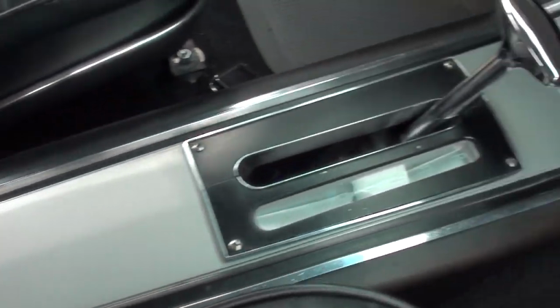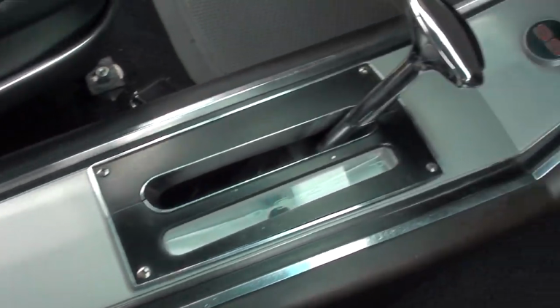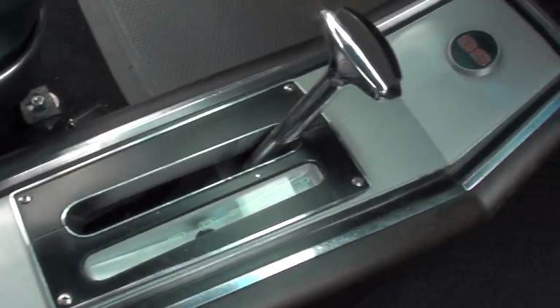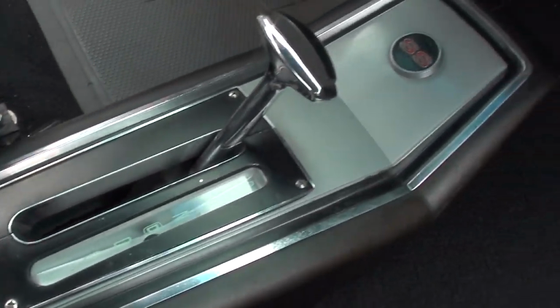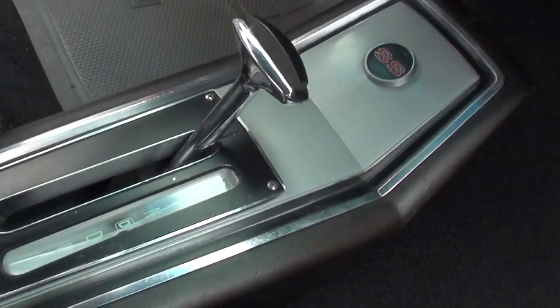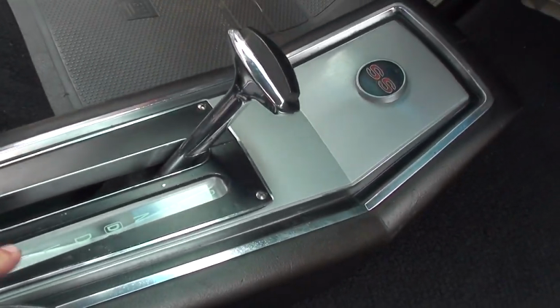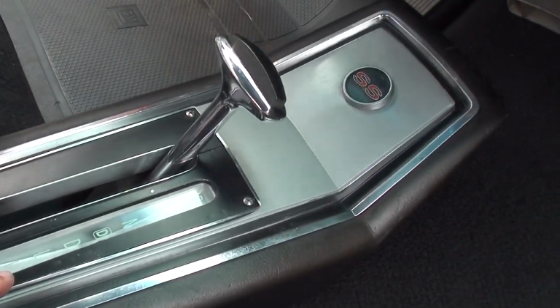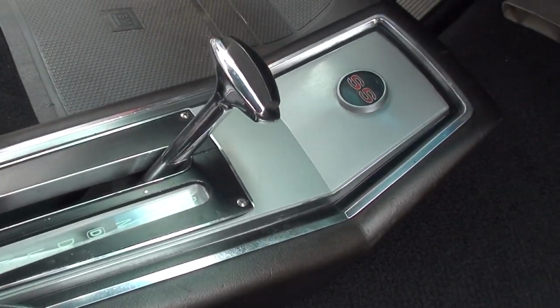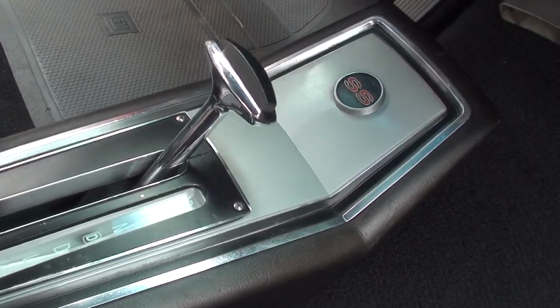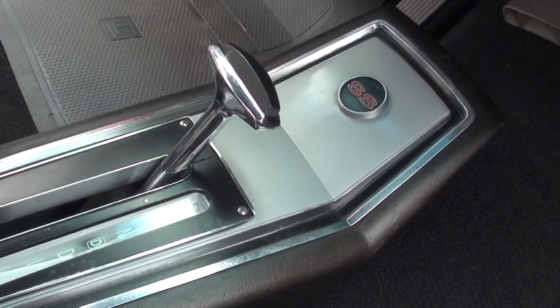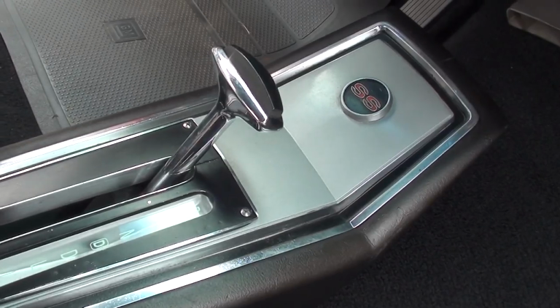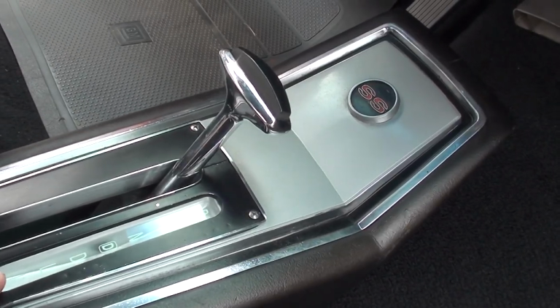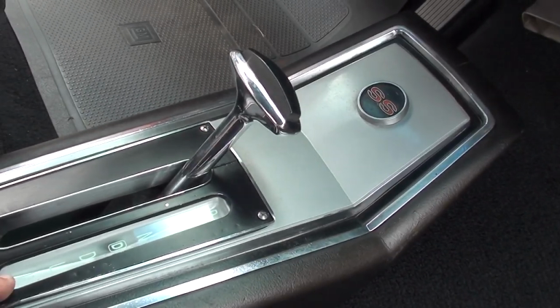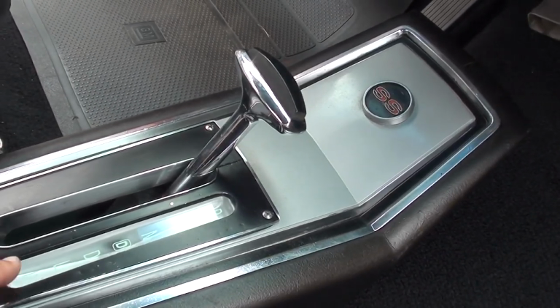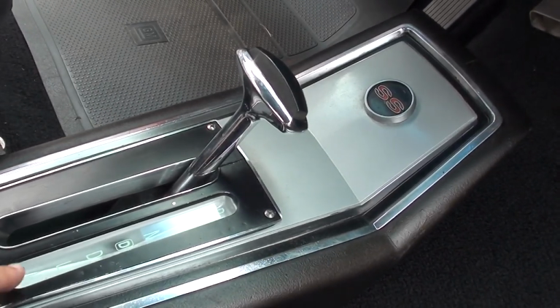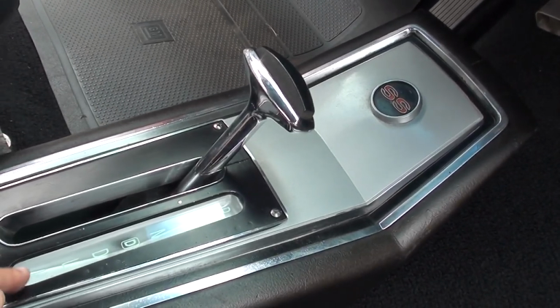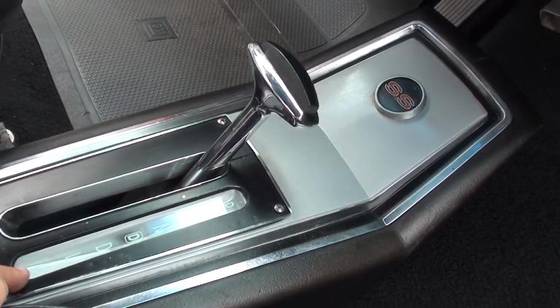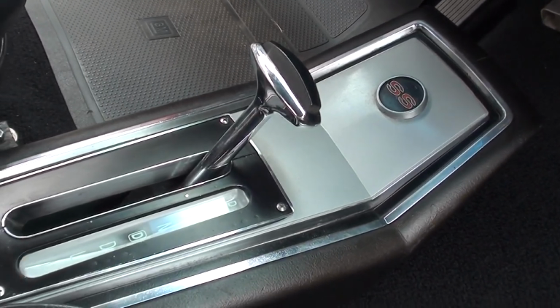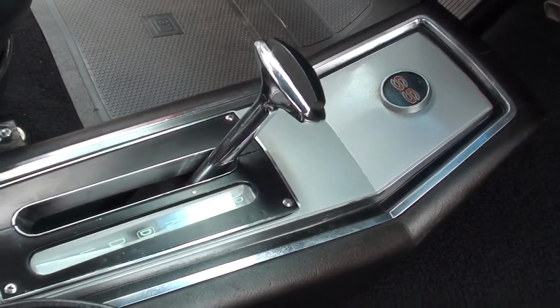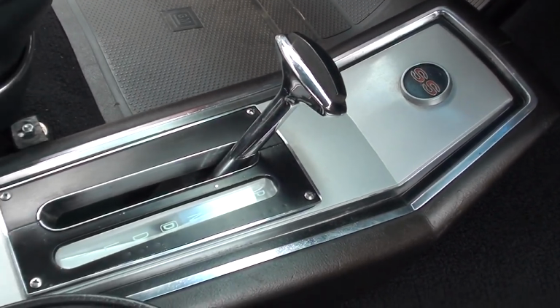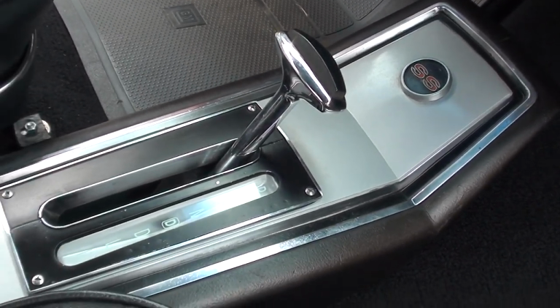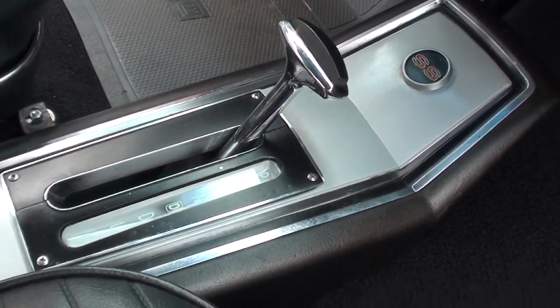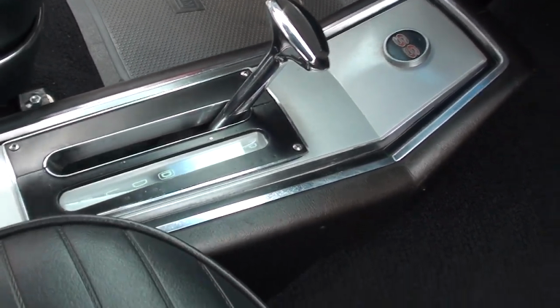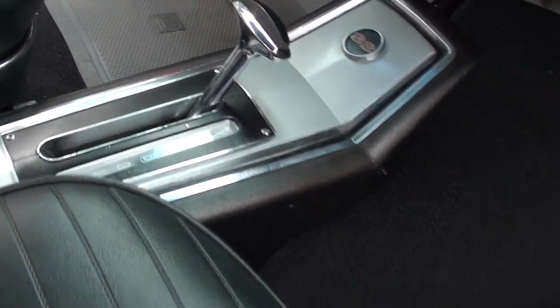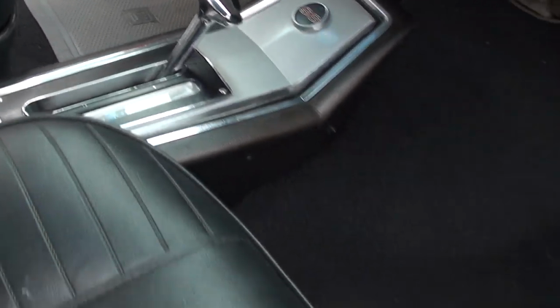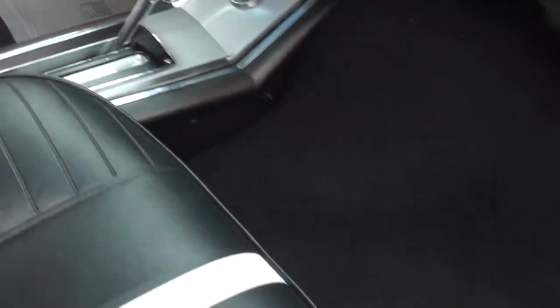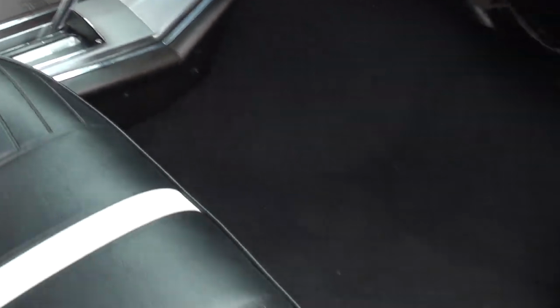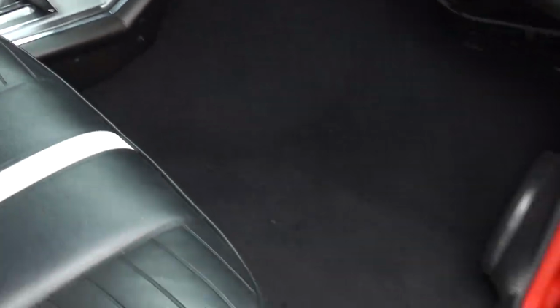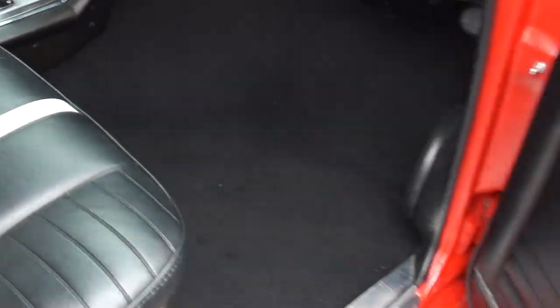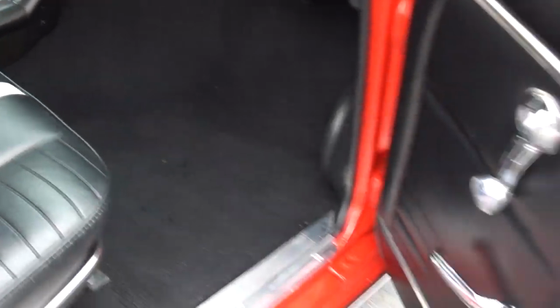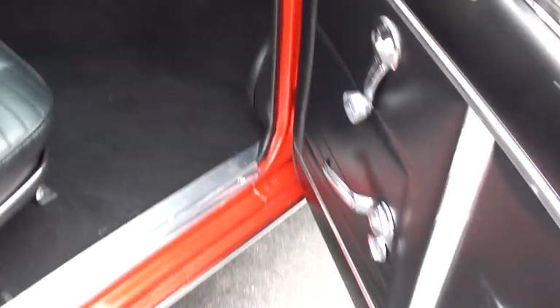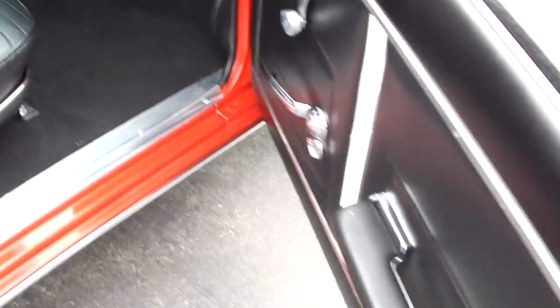They've changed the indicator in there to show that it's got the overdrive transmission.